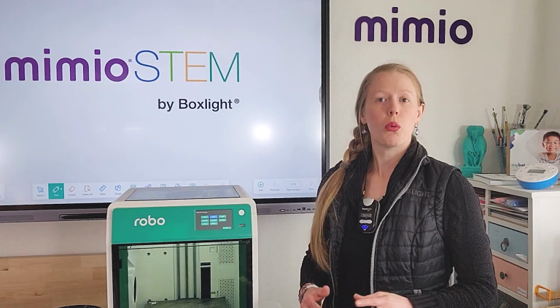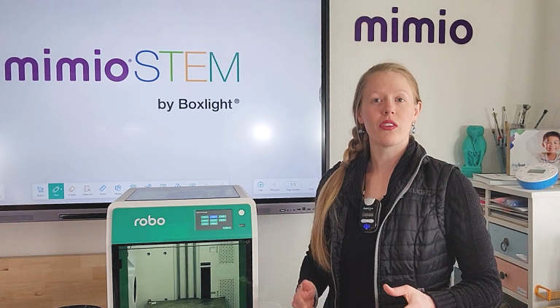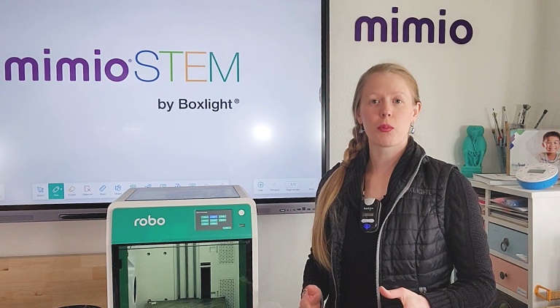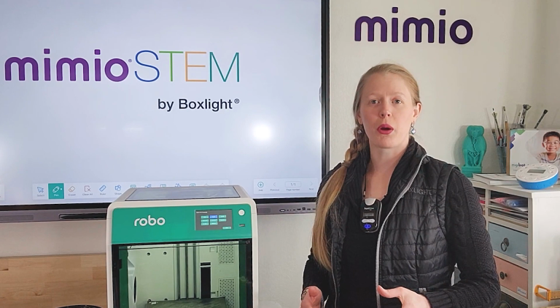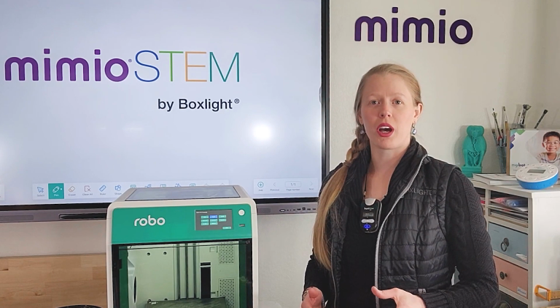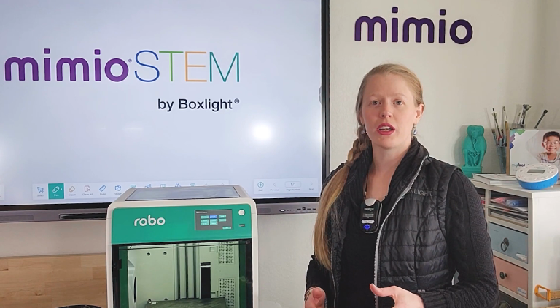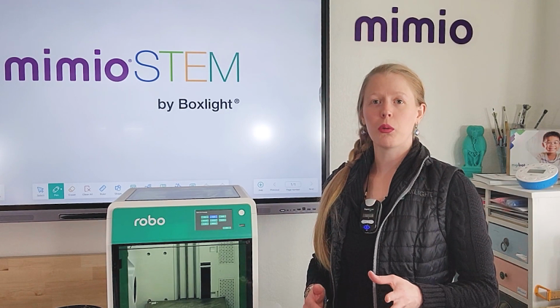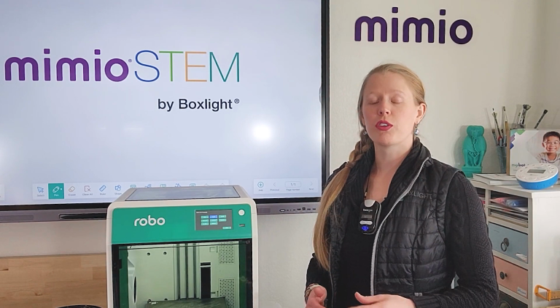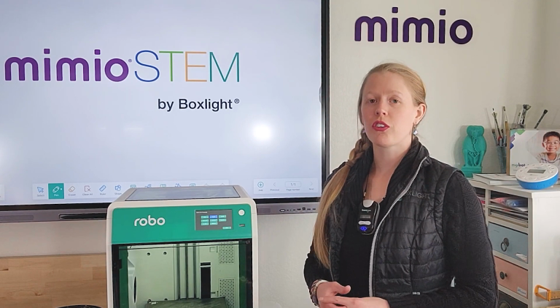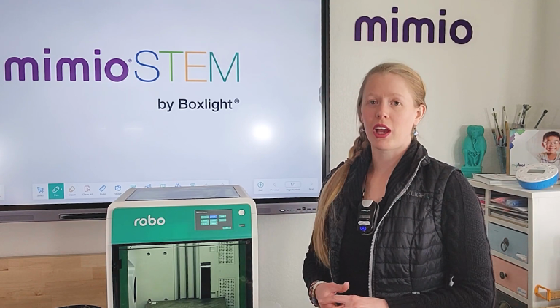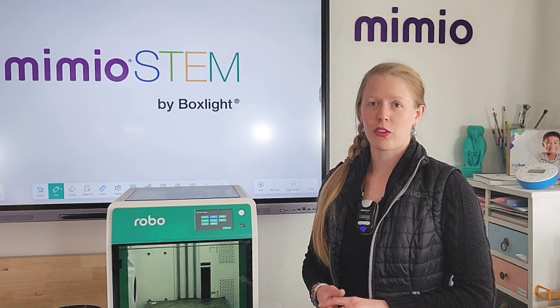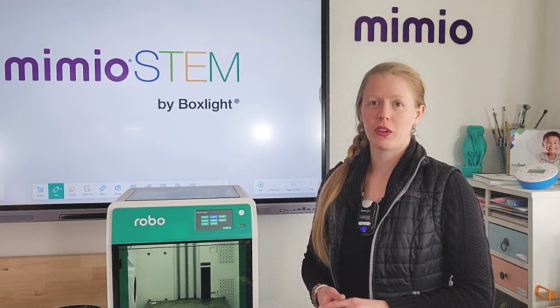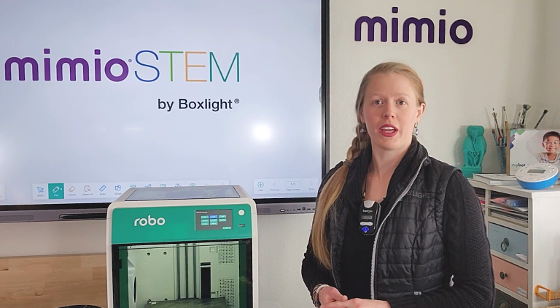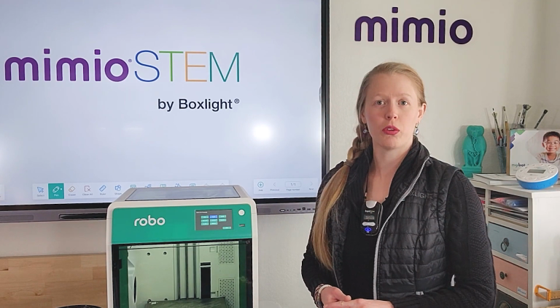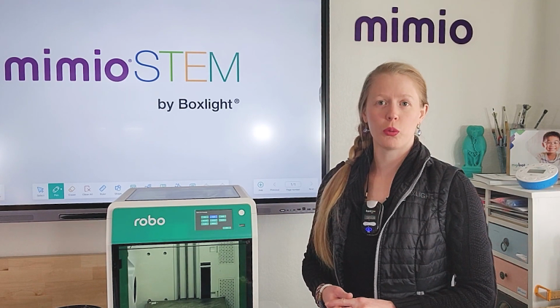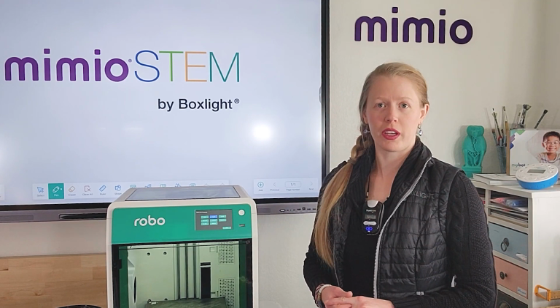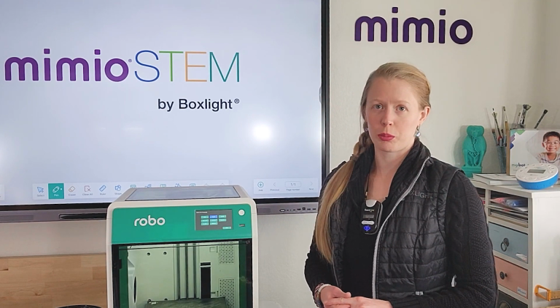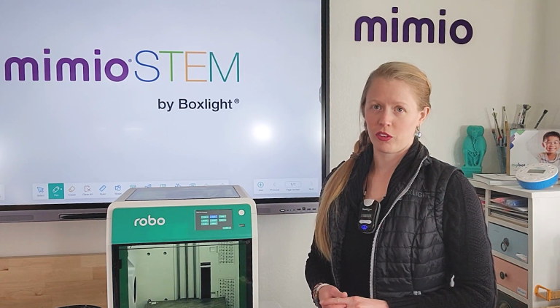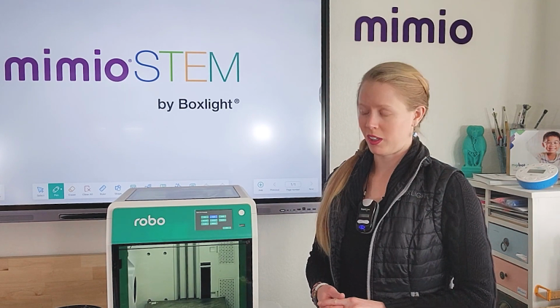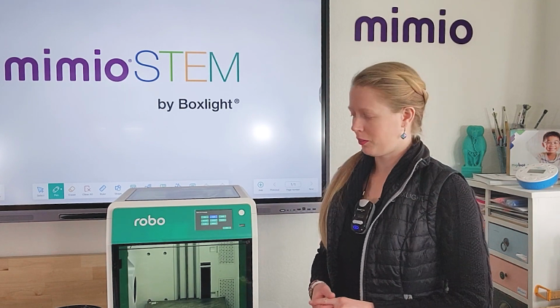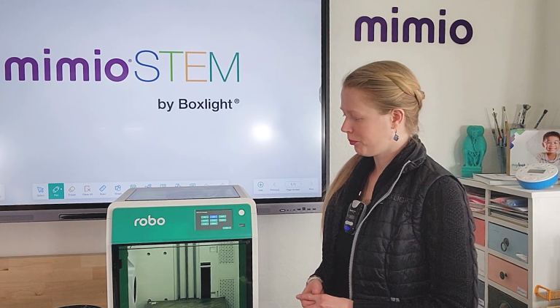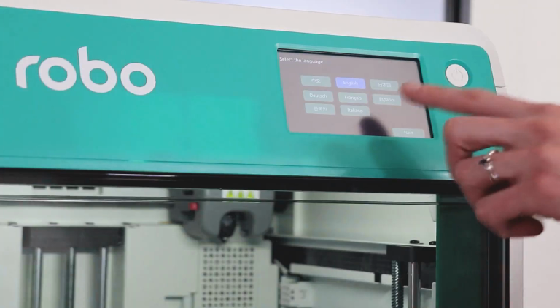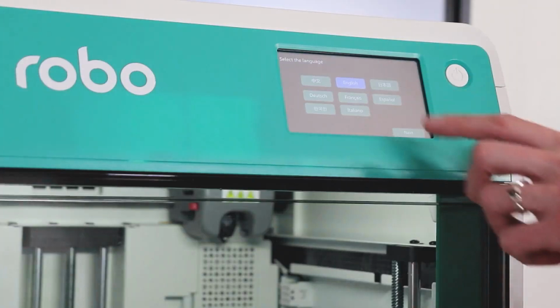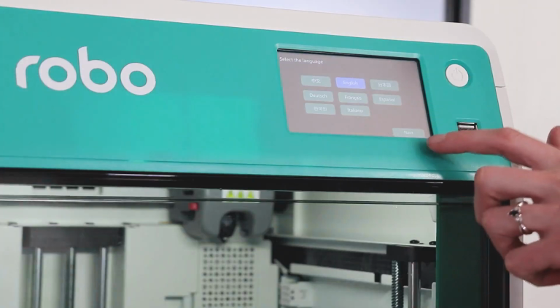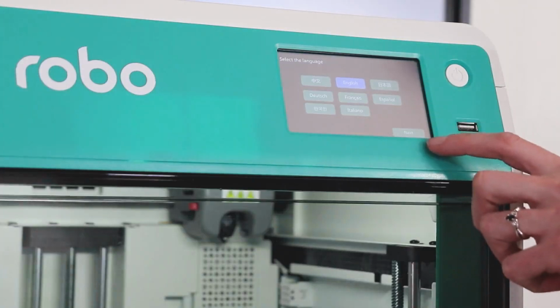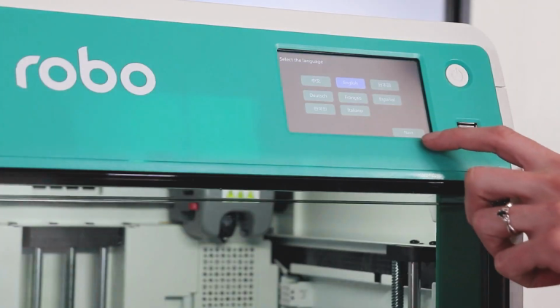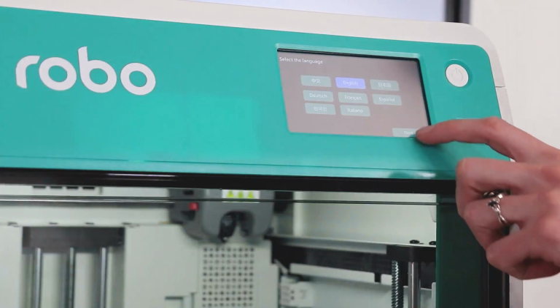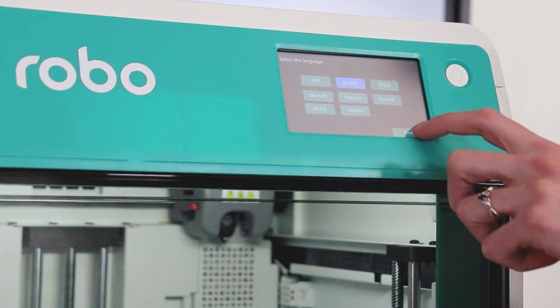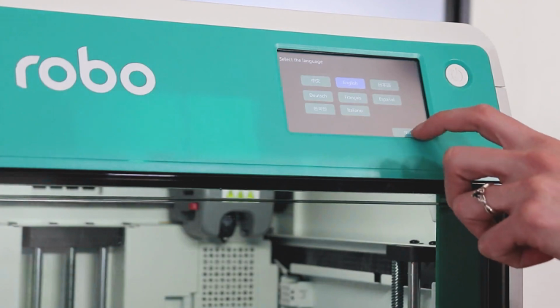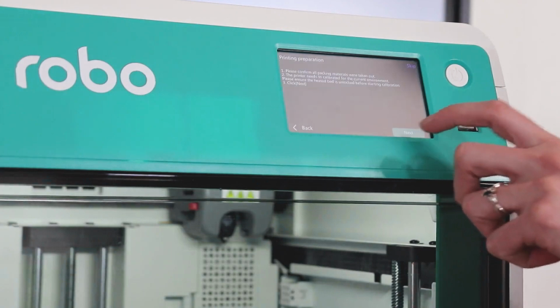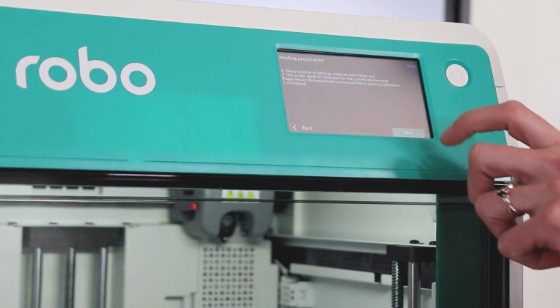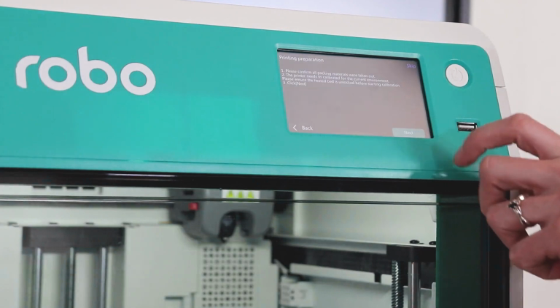Once it's powered on, it will first ask you what language you would like to proceed in. Select your language and click next.